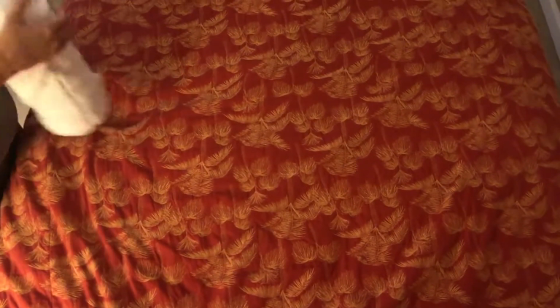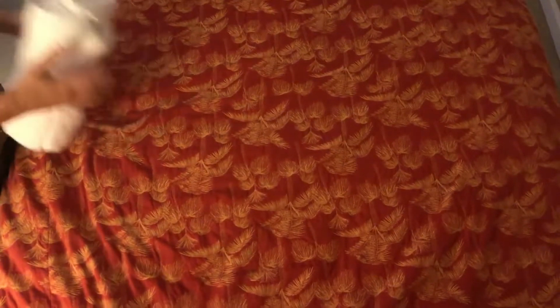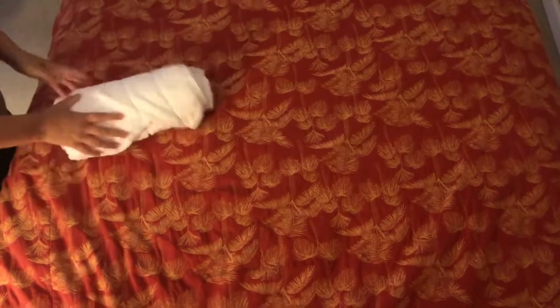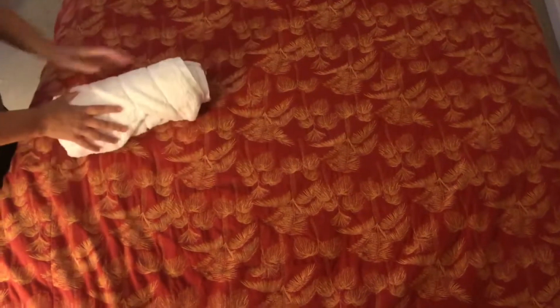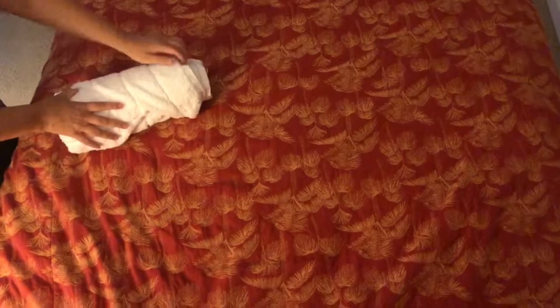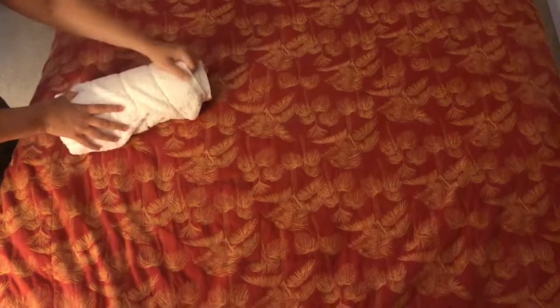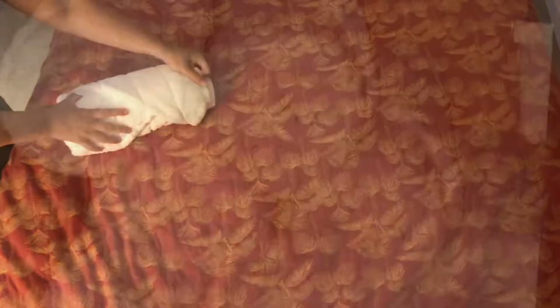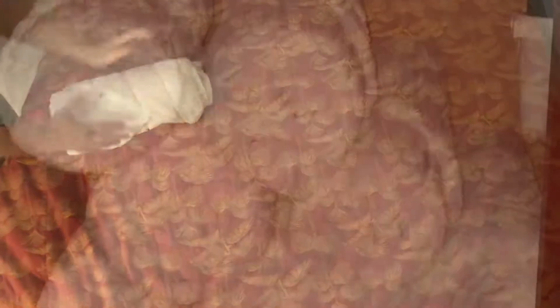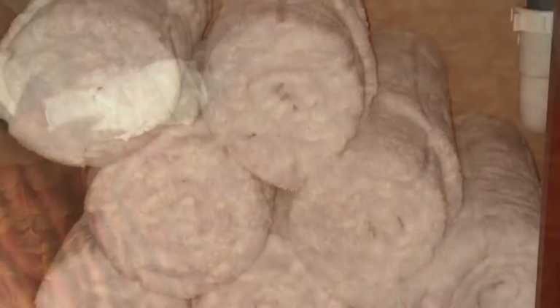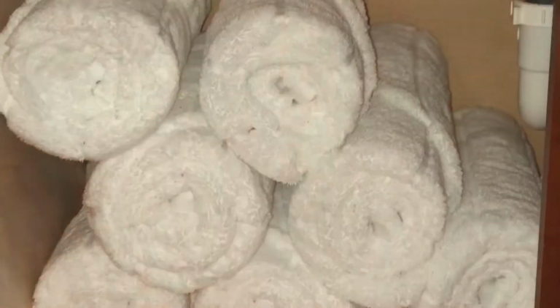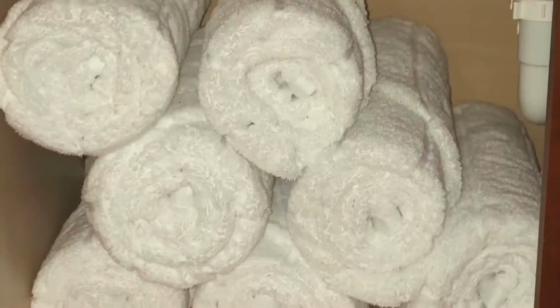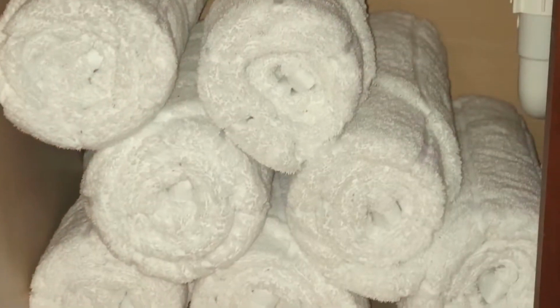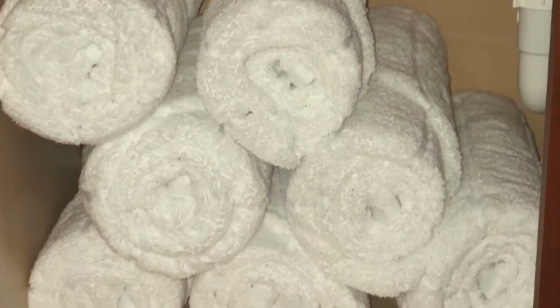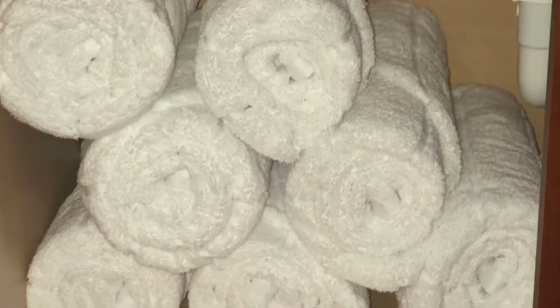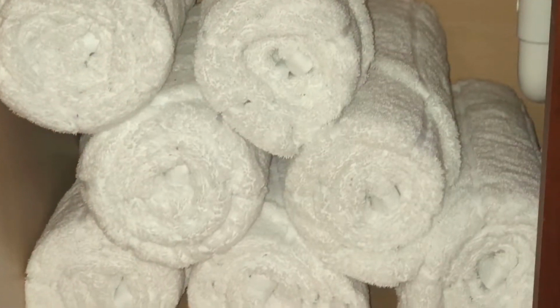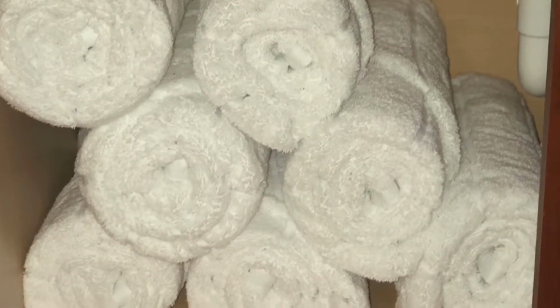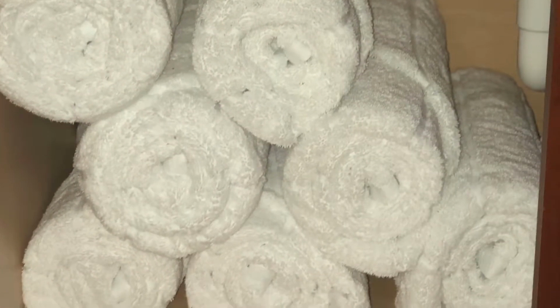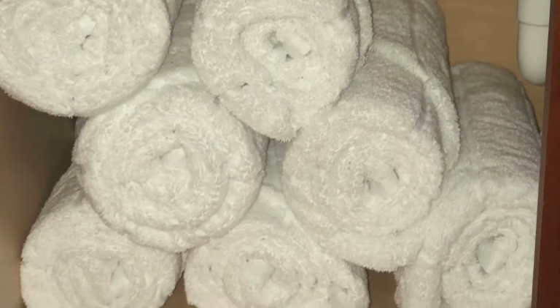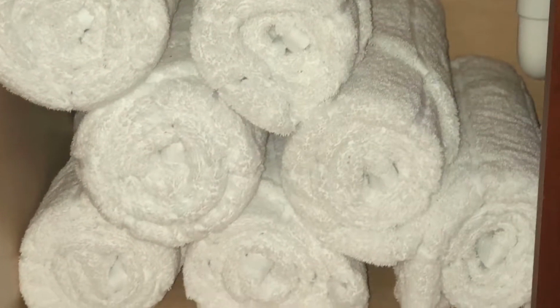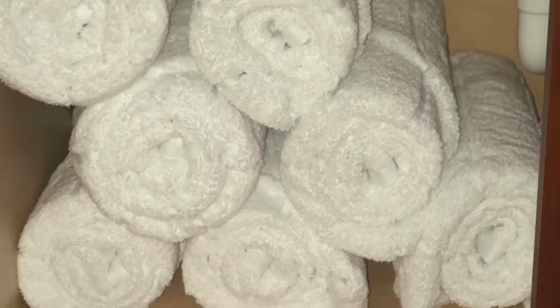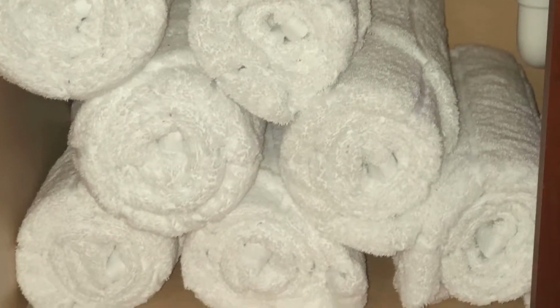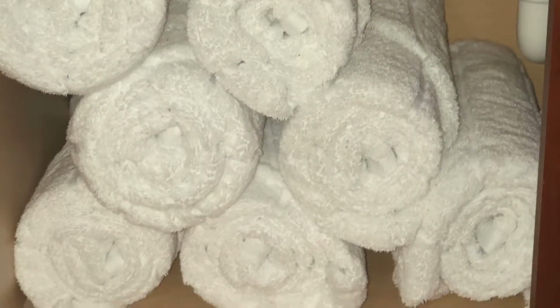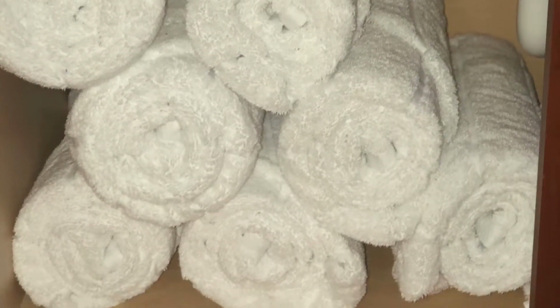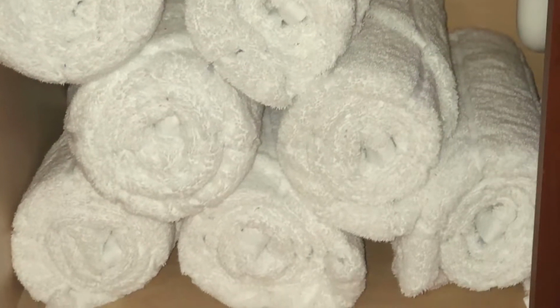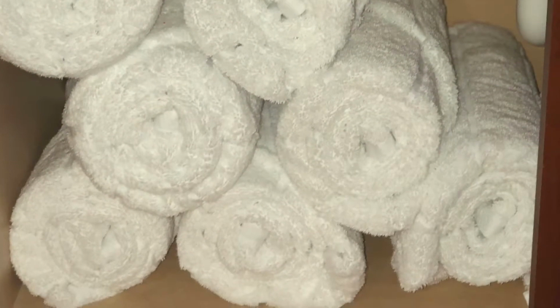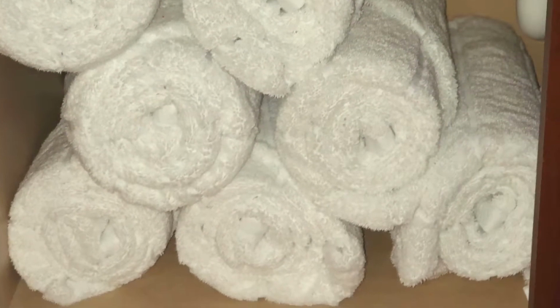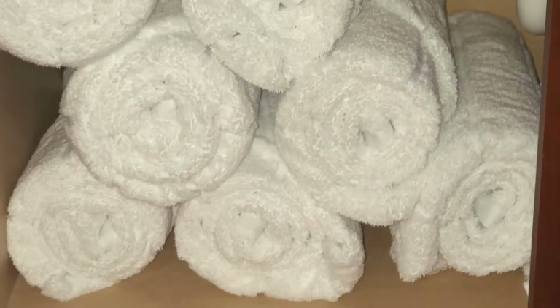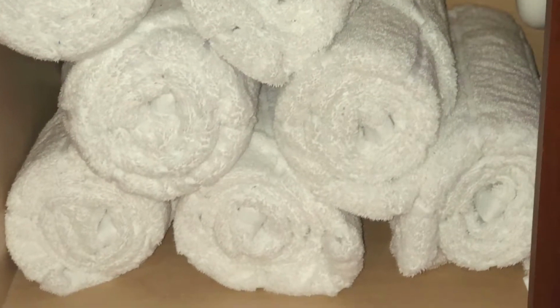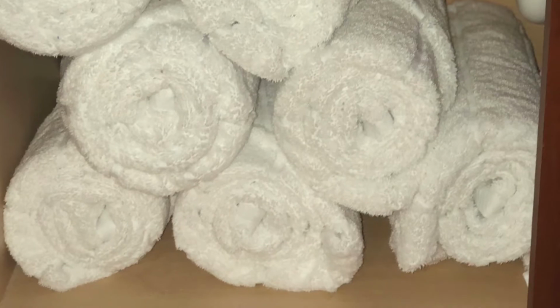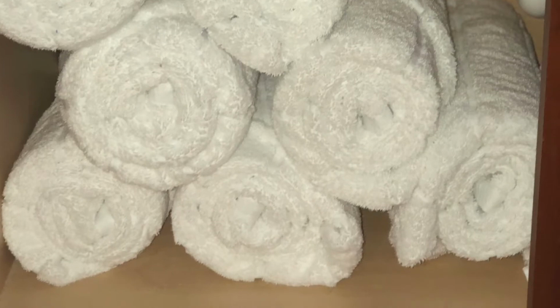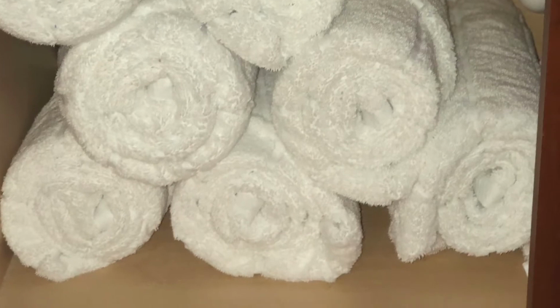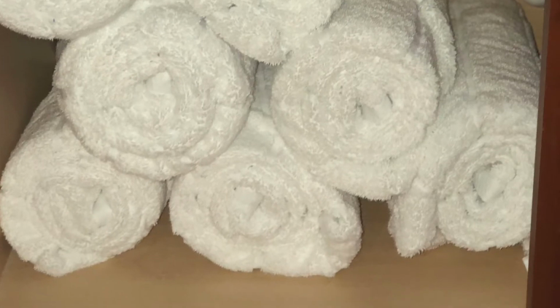And here's what it will look like in your linen closet. I hope you guys enjoyed. Don't forget to subscribe and give this video a thumbs up. Bye!